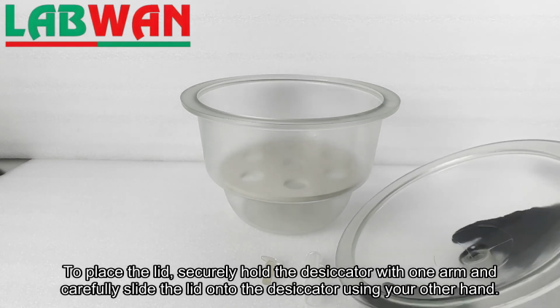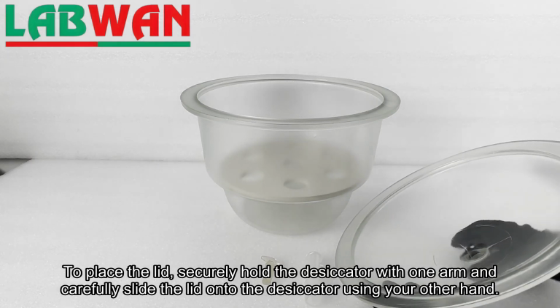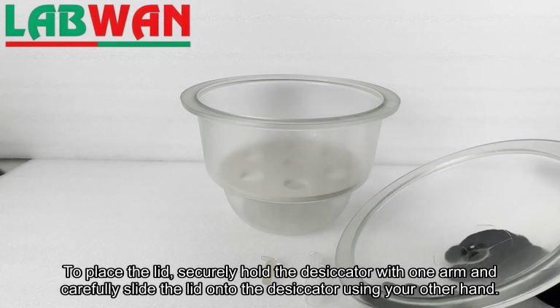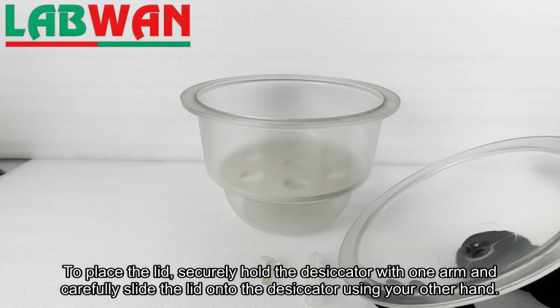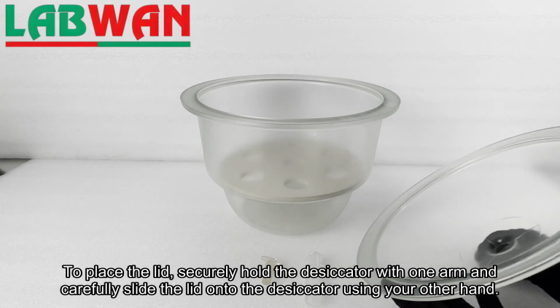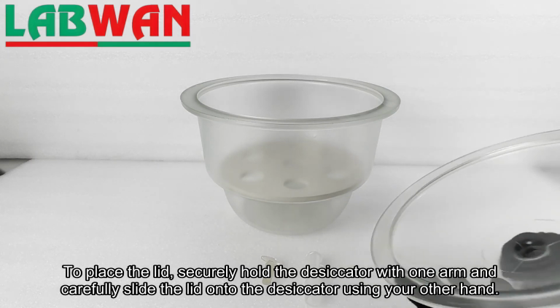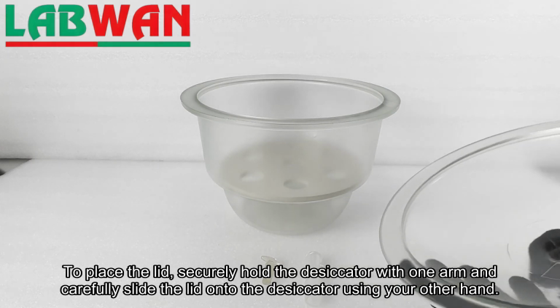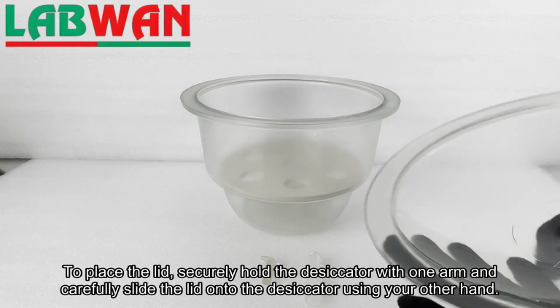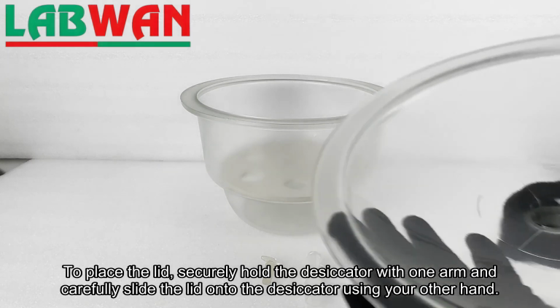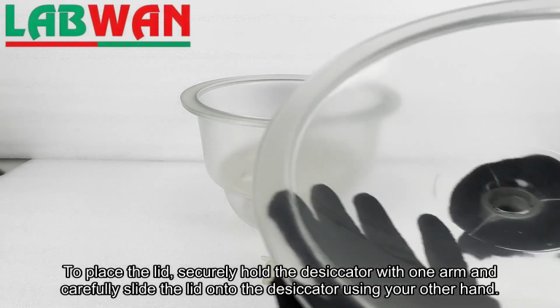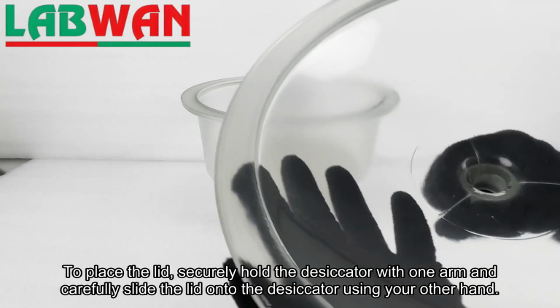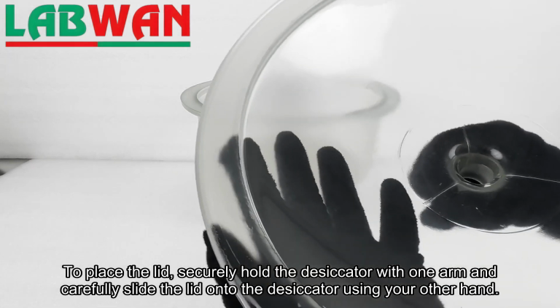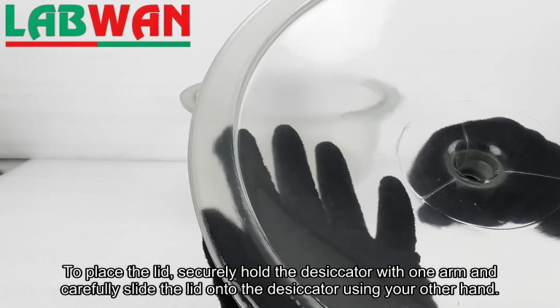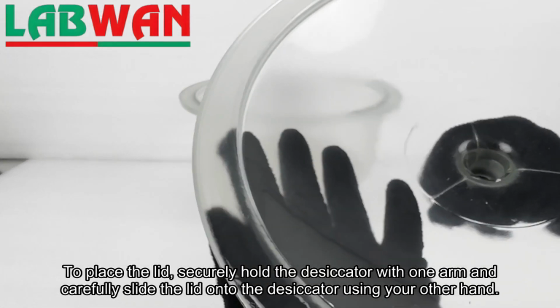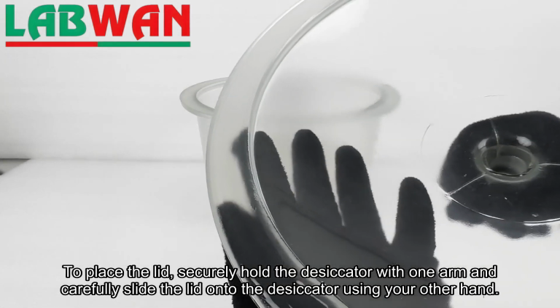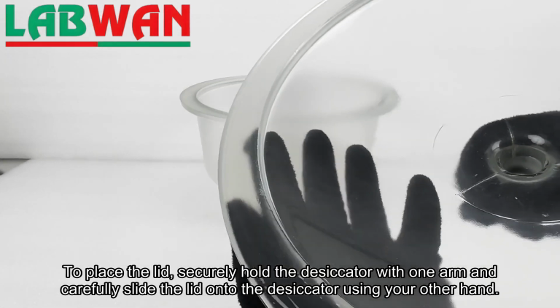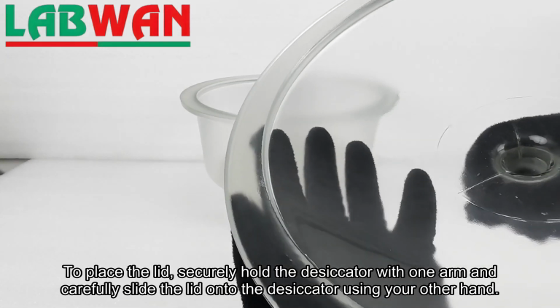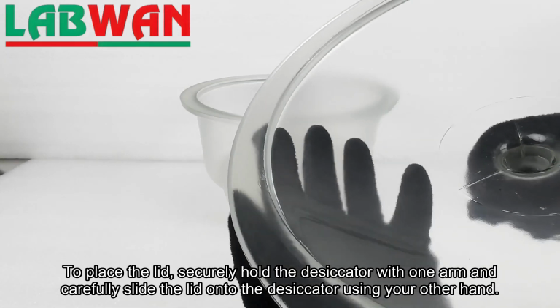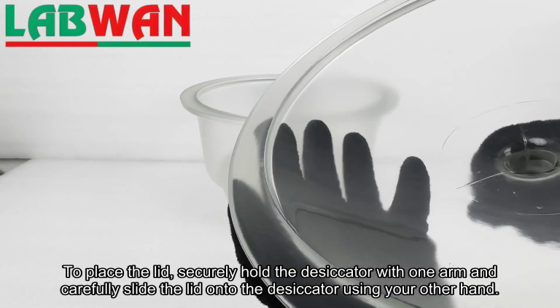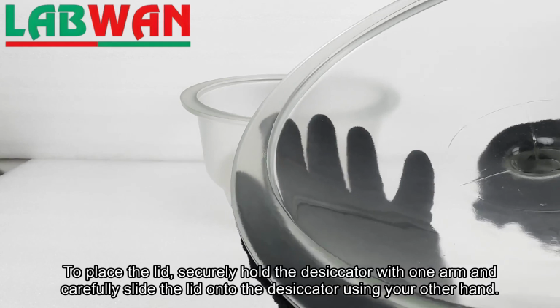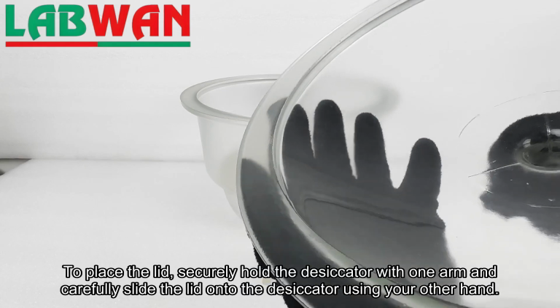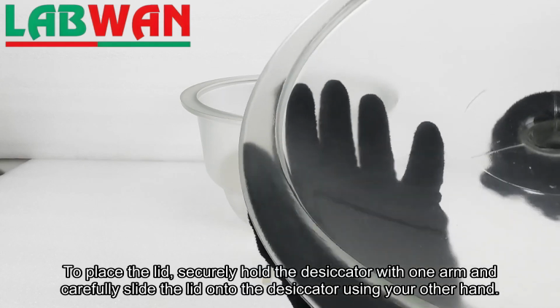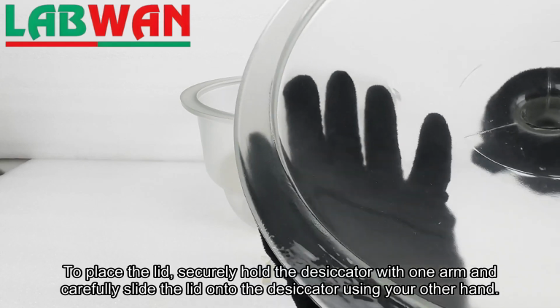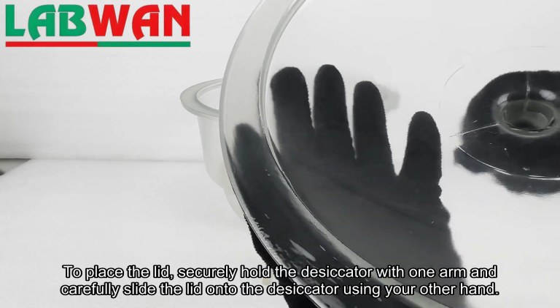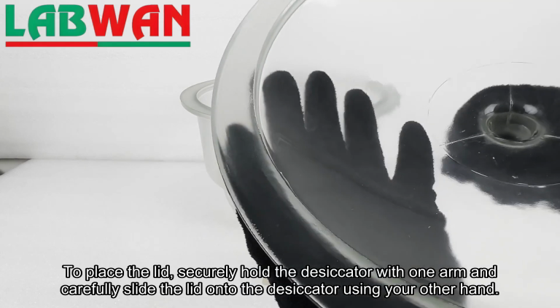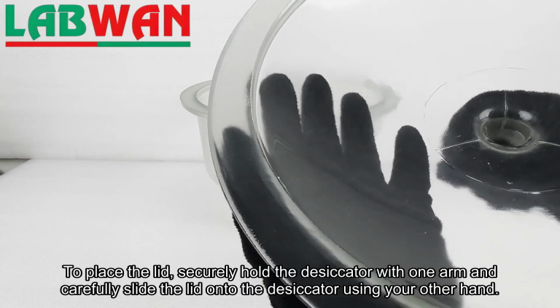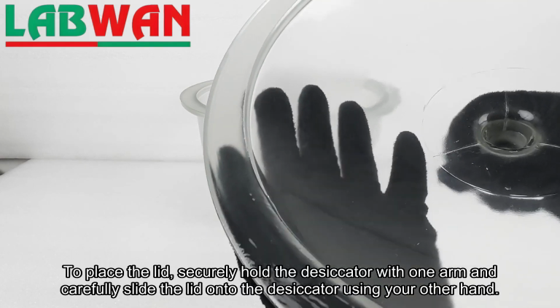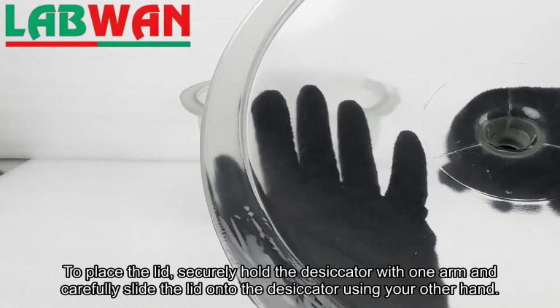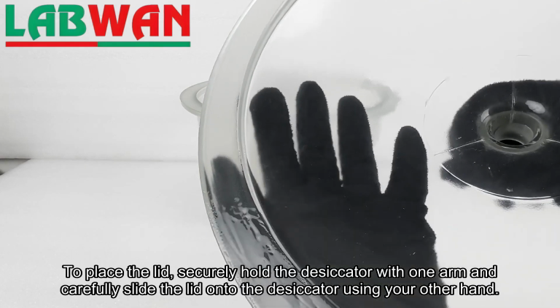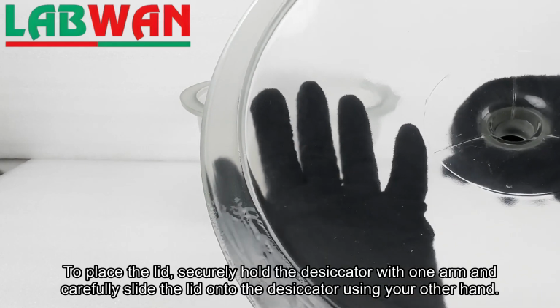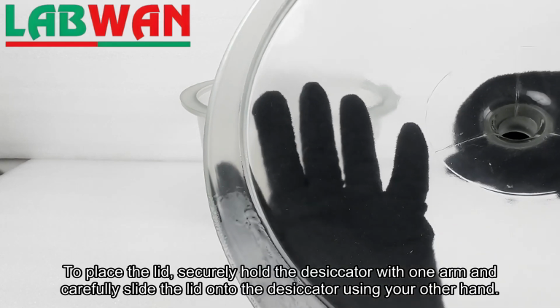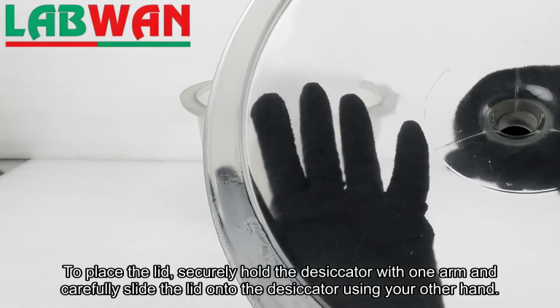Hold the desiccator with one arm and carefully slide the lid onto the desiccator using your other hand.